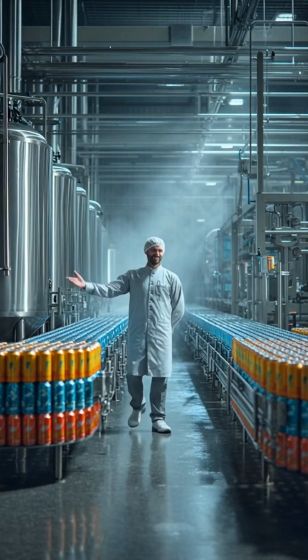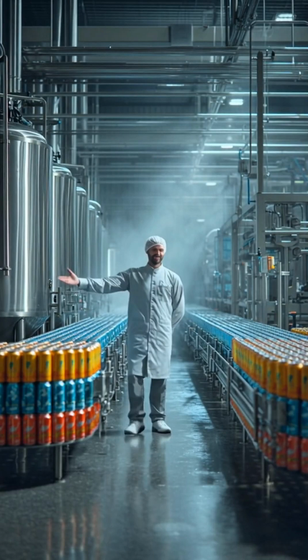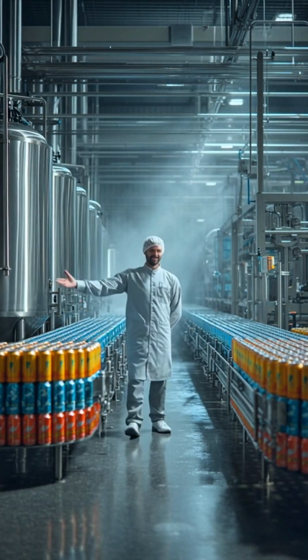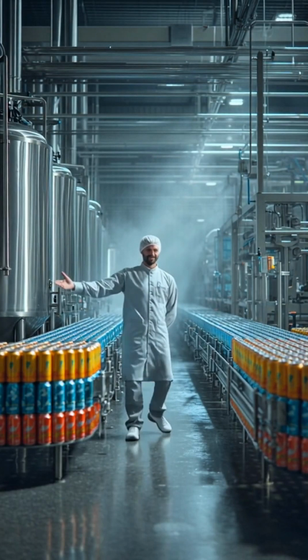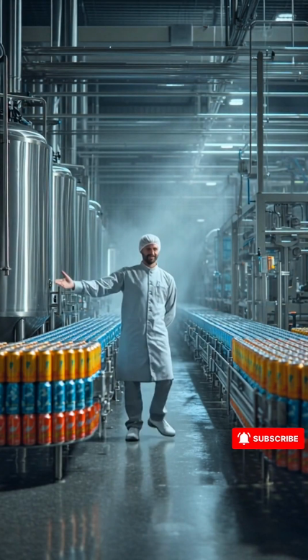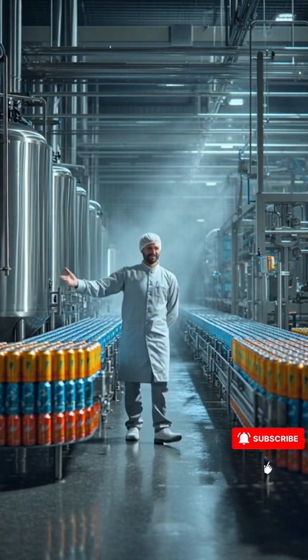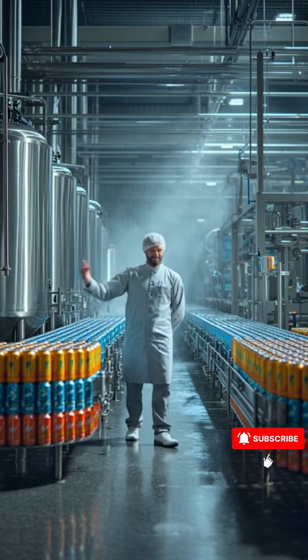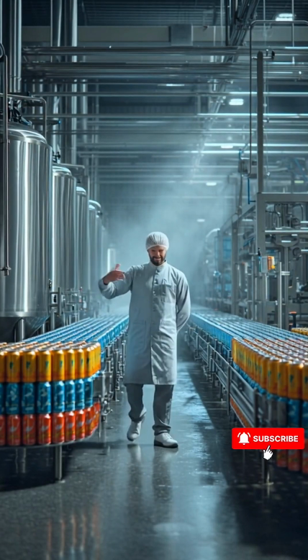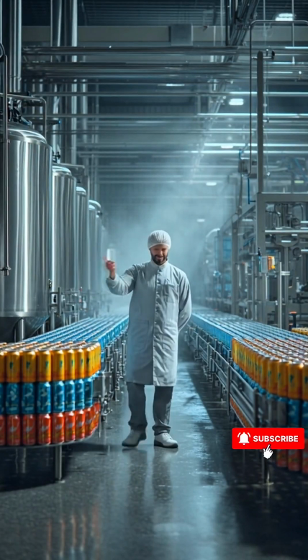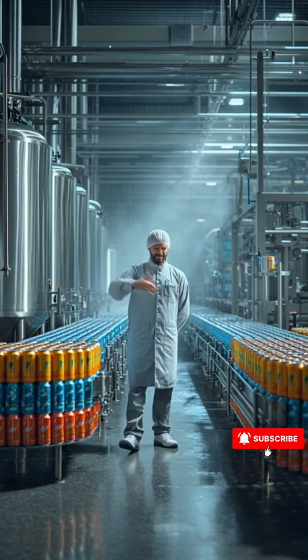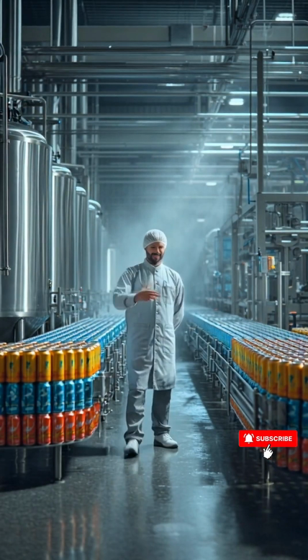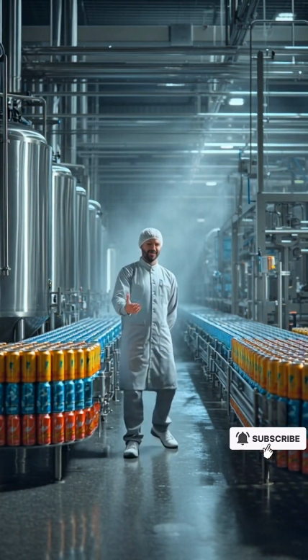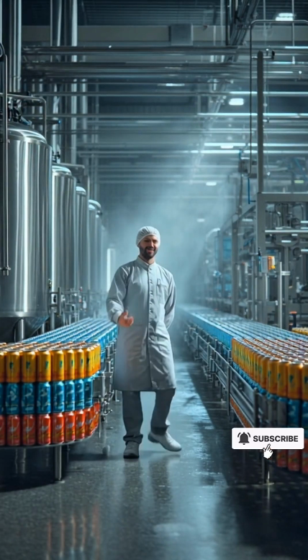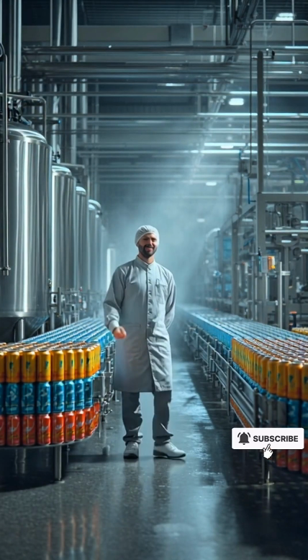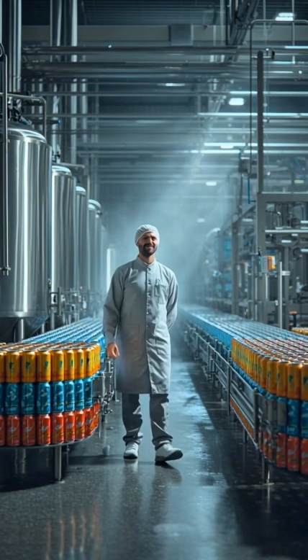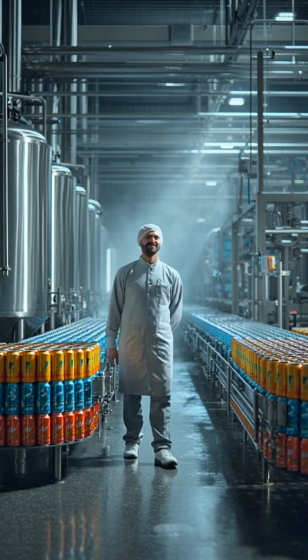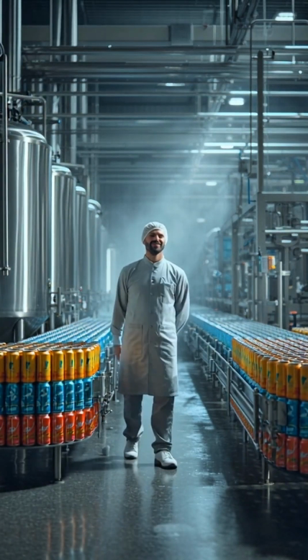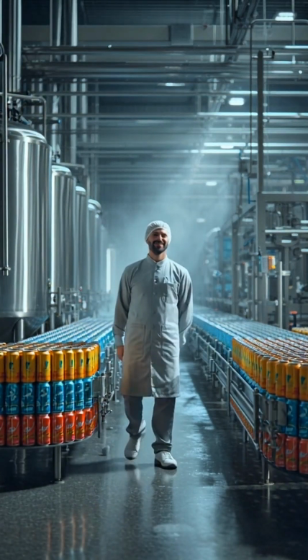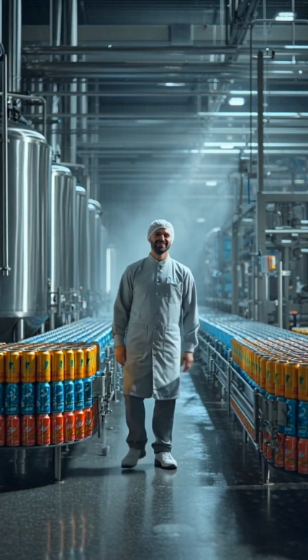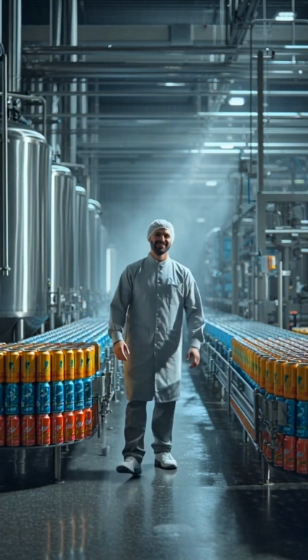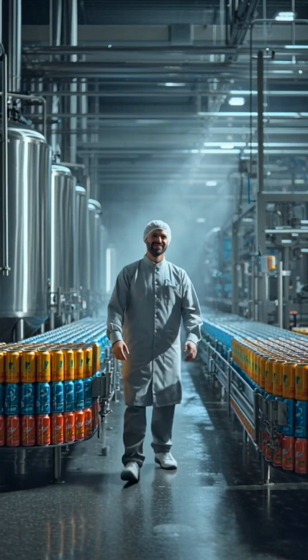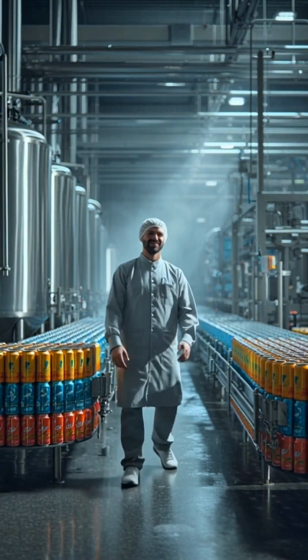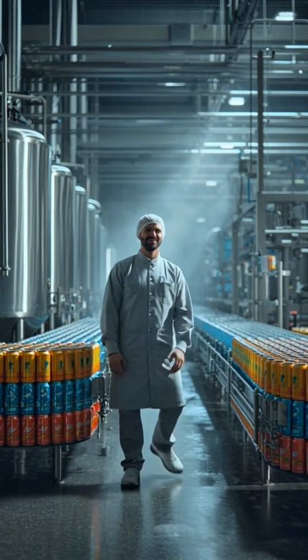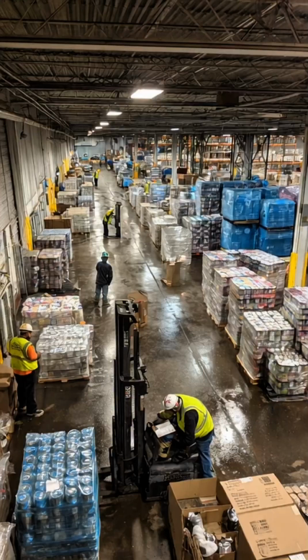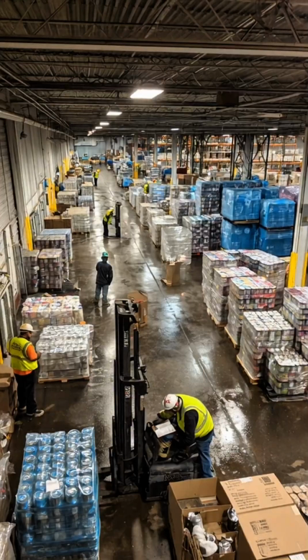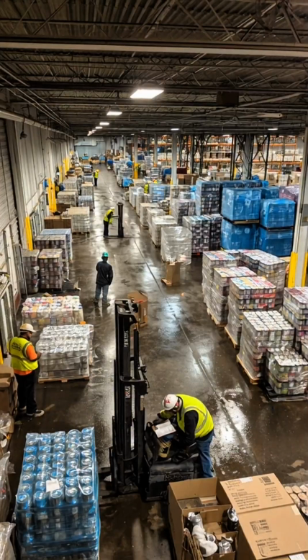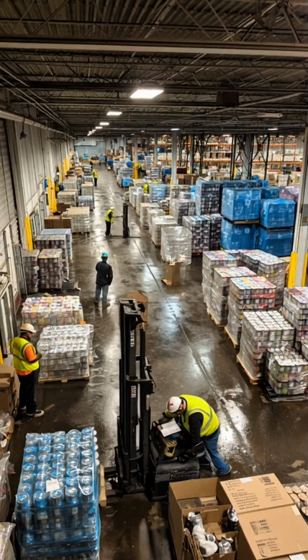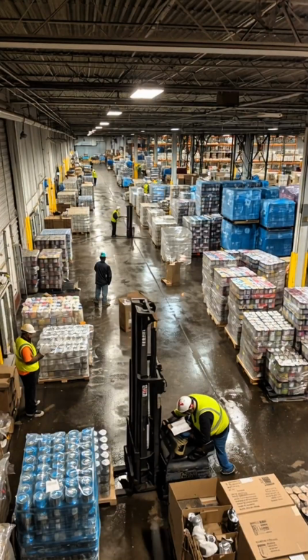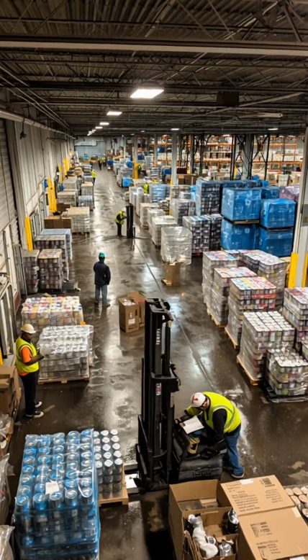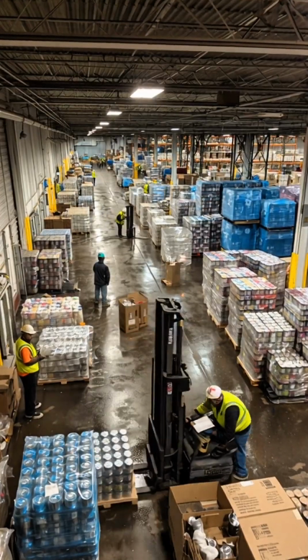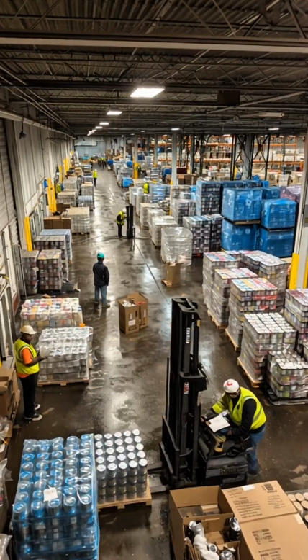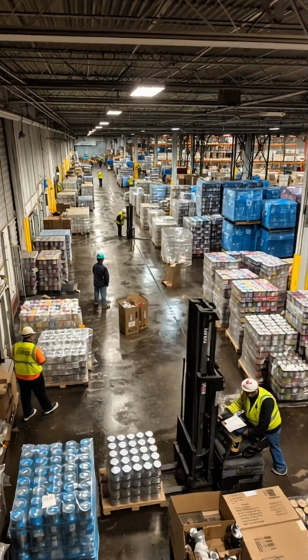Welcome to our energy drink factory. Step behind the scenes to see how every can is made.